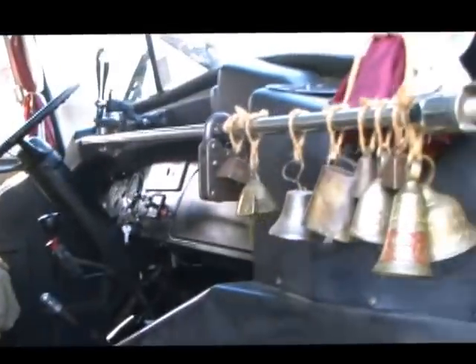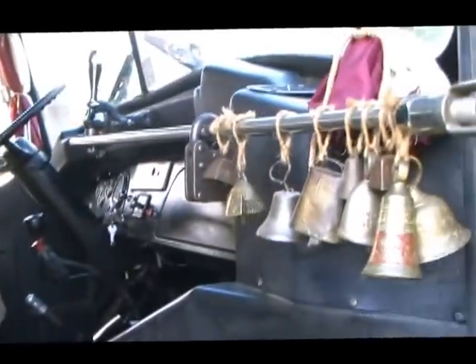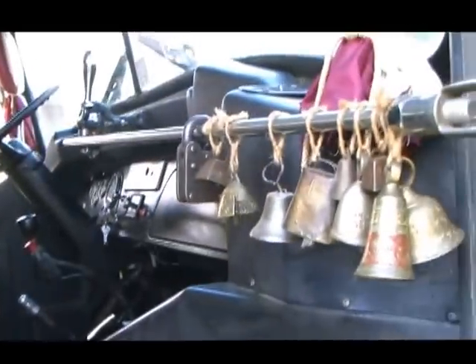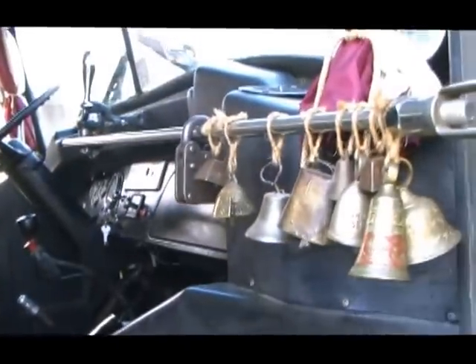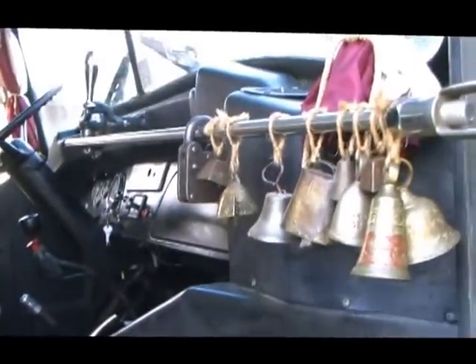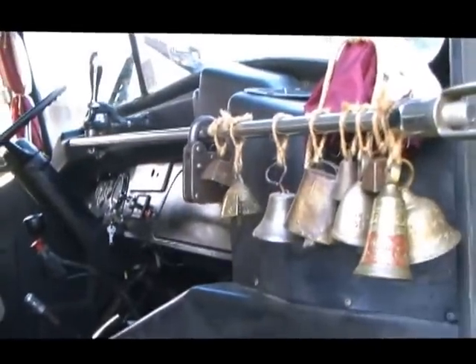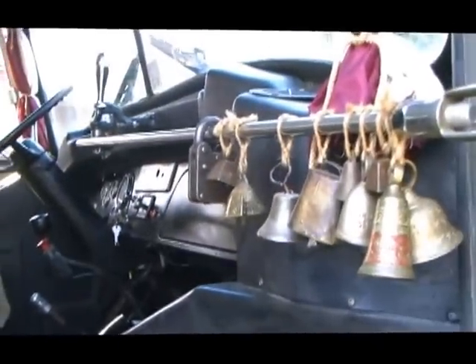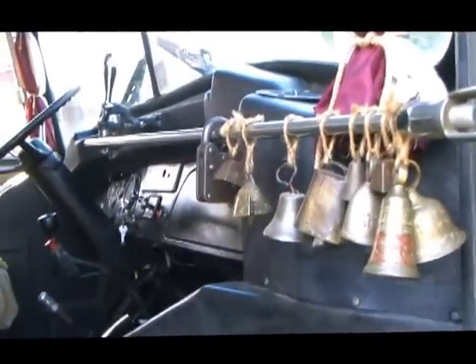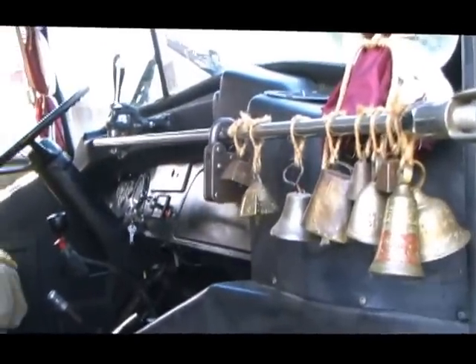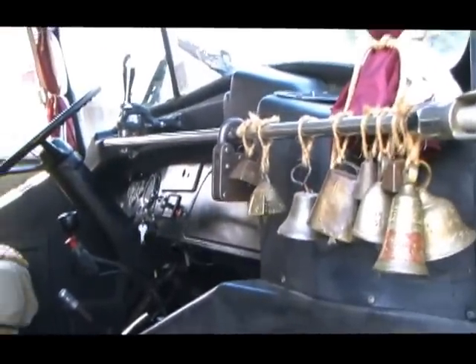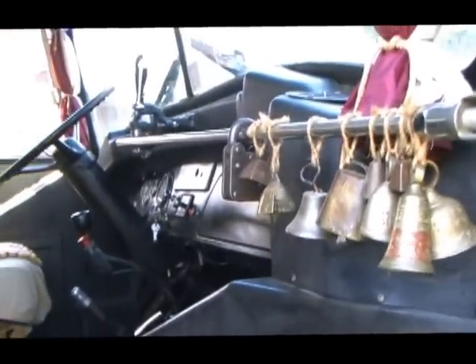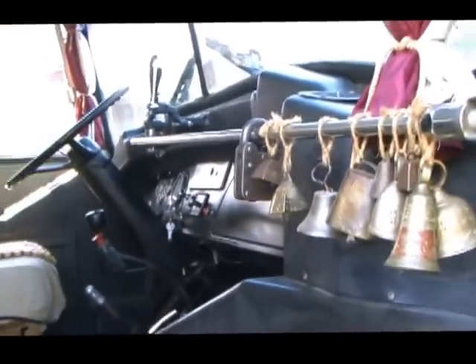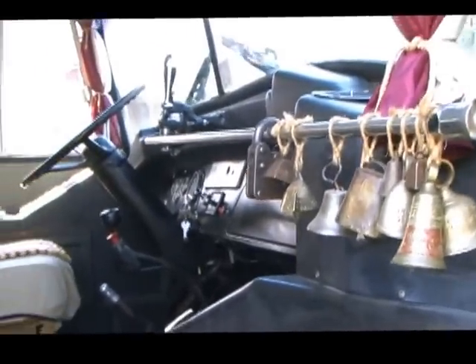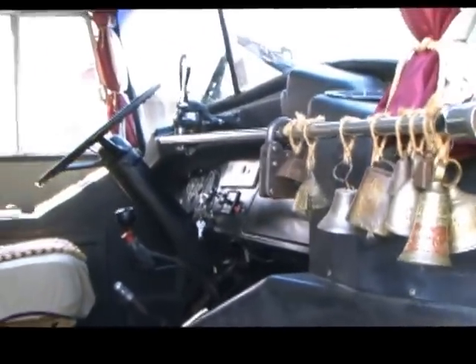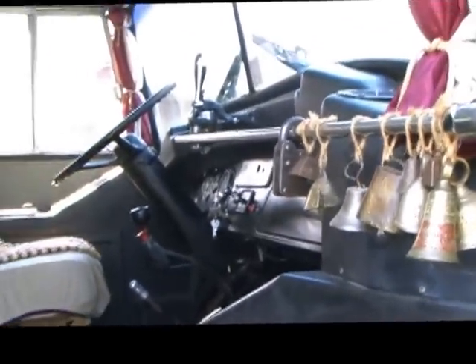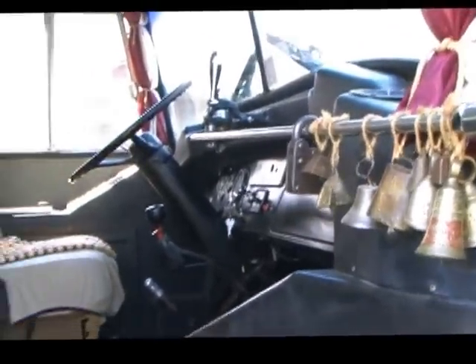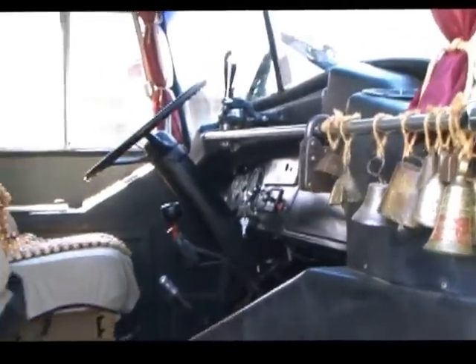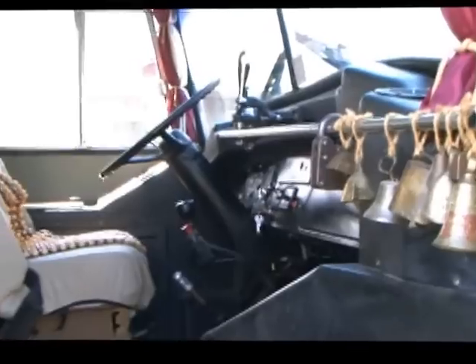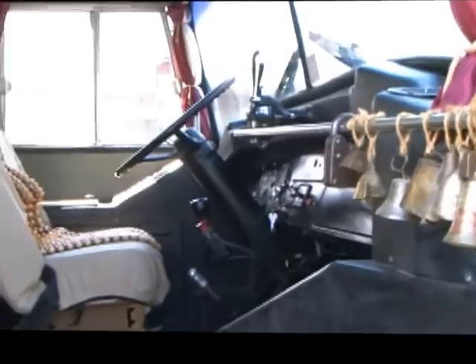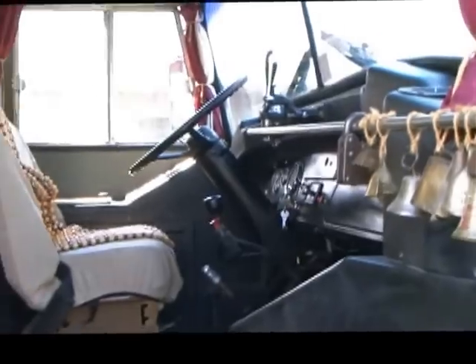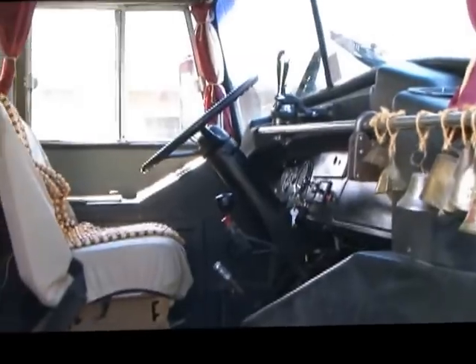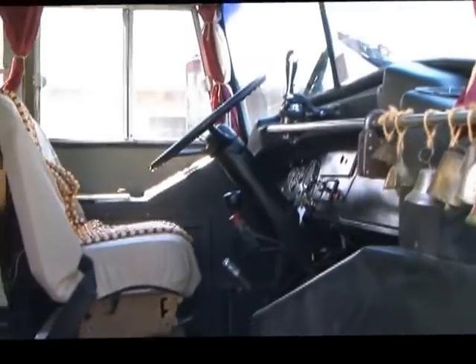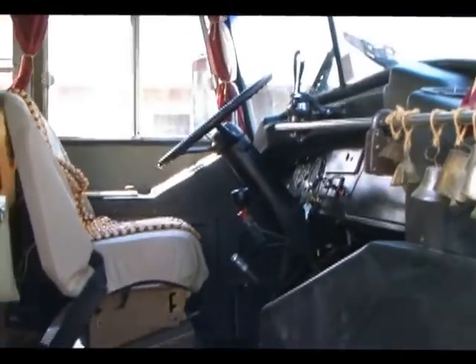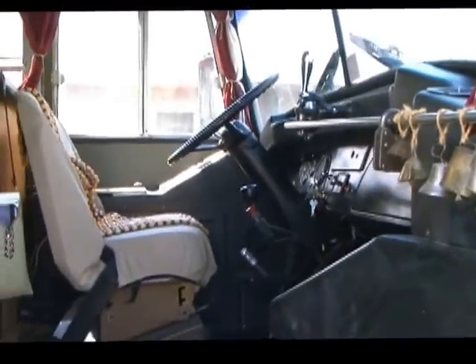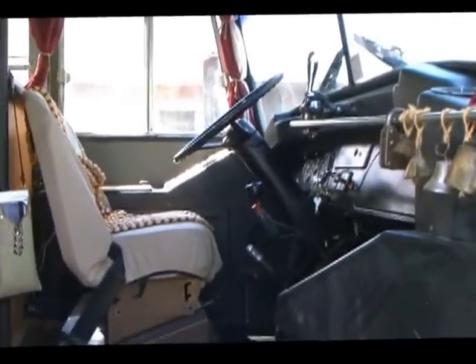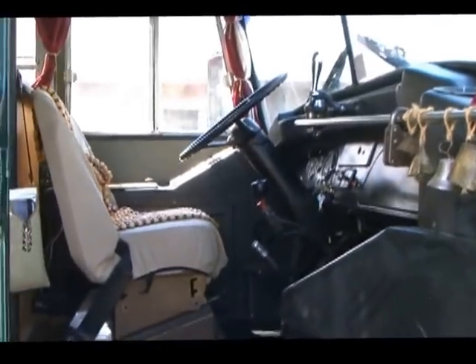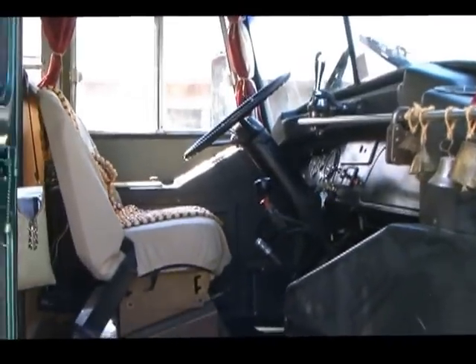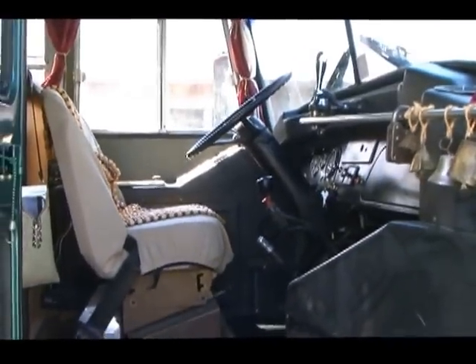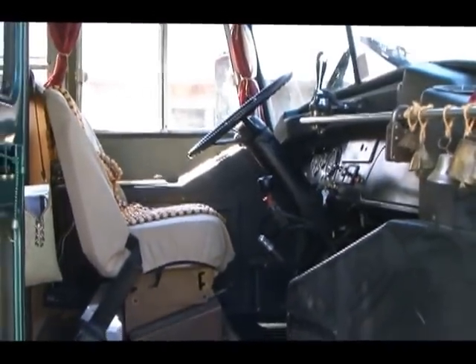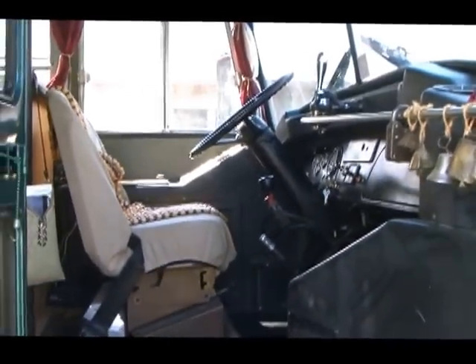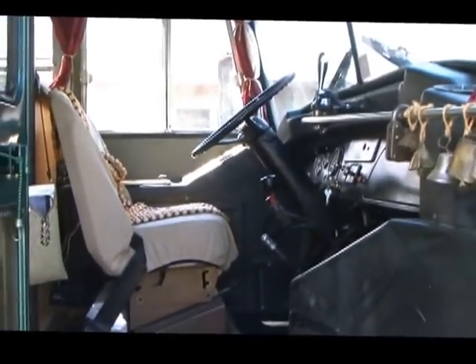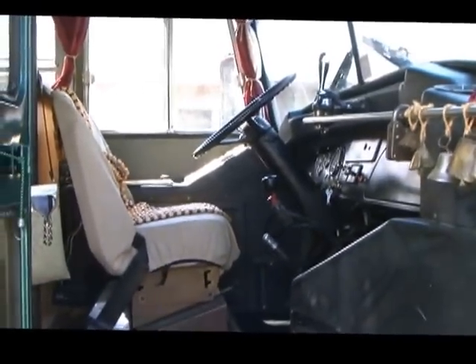These bells we've collected from various places we've been in this thing. And here's the cockpit.